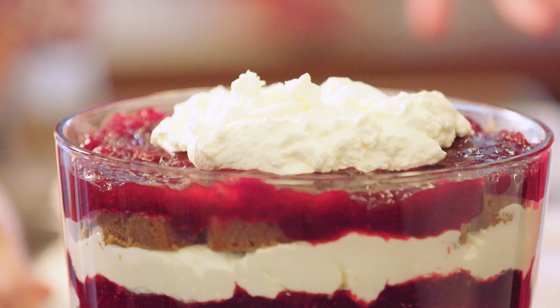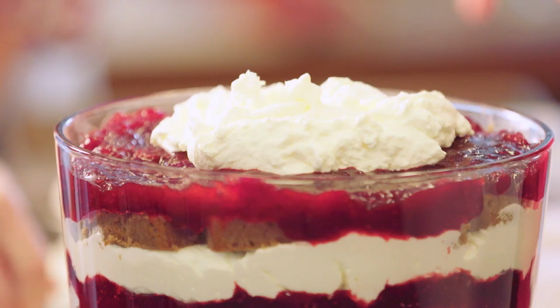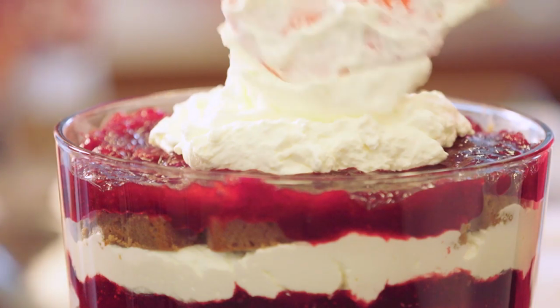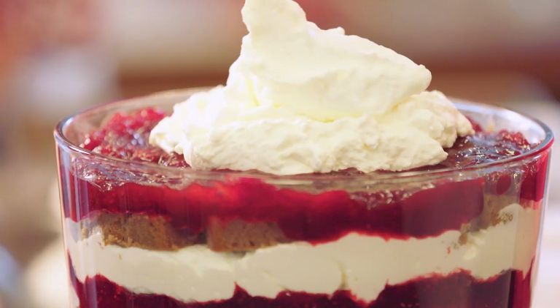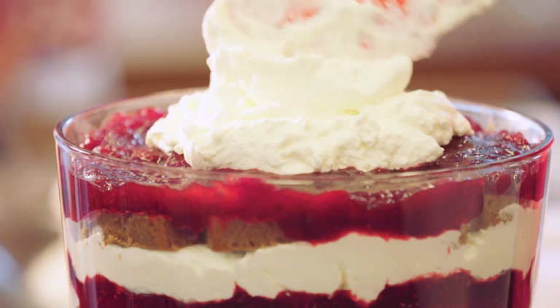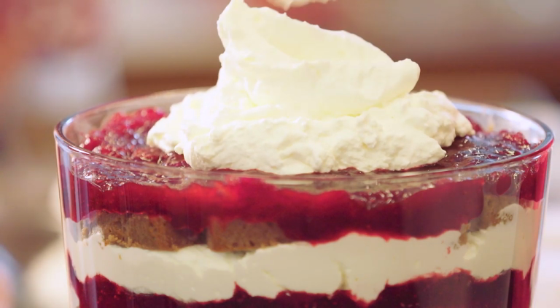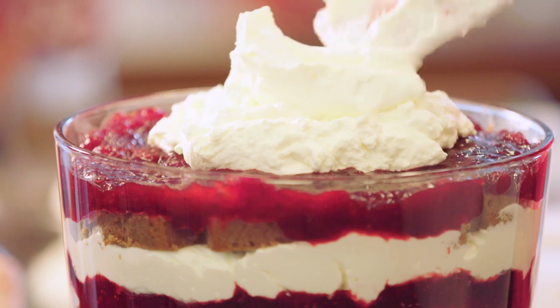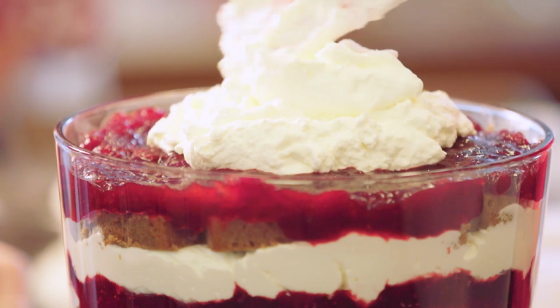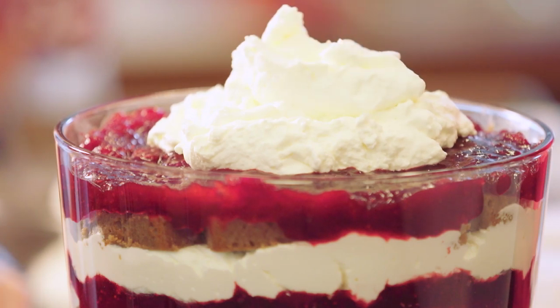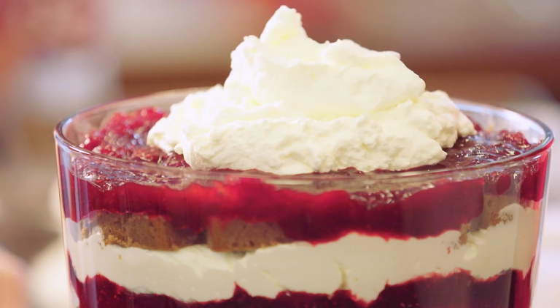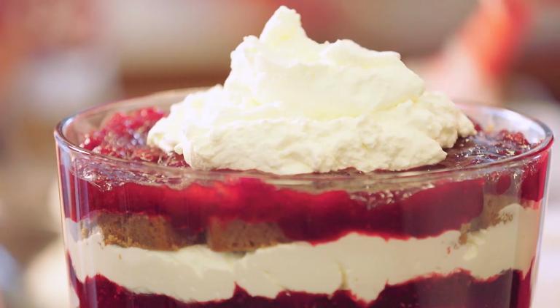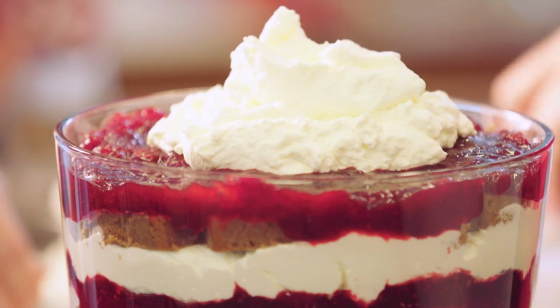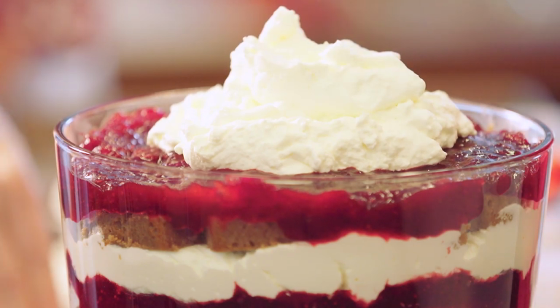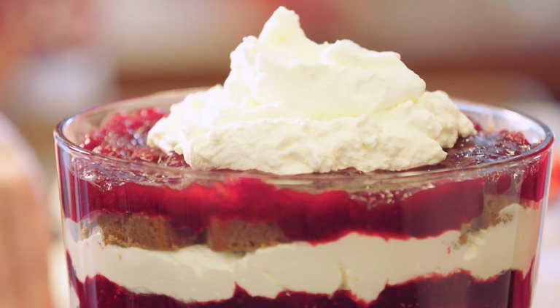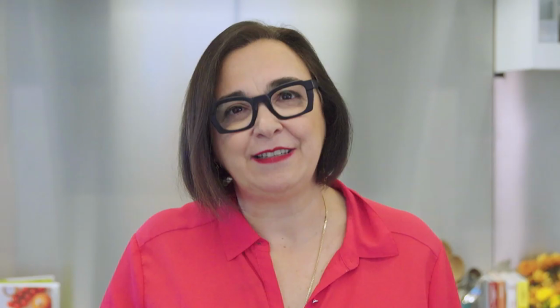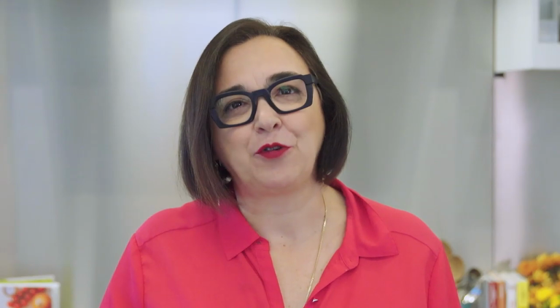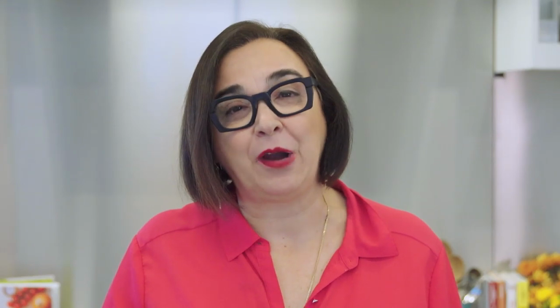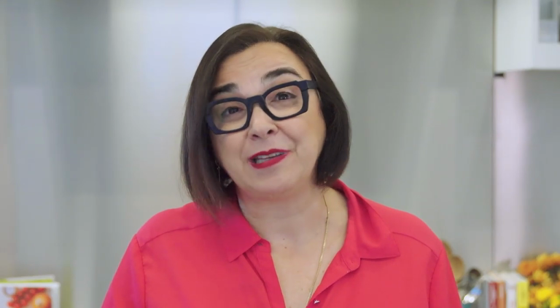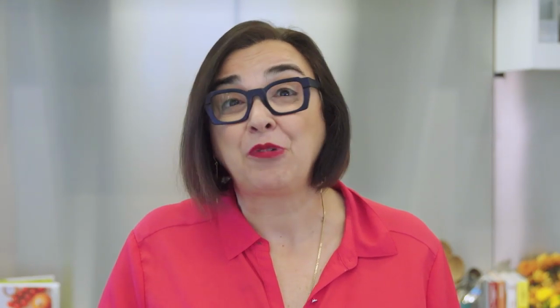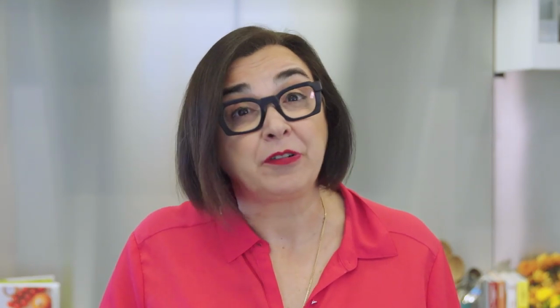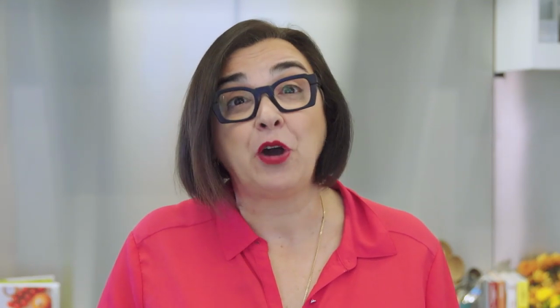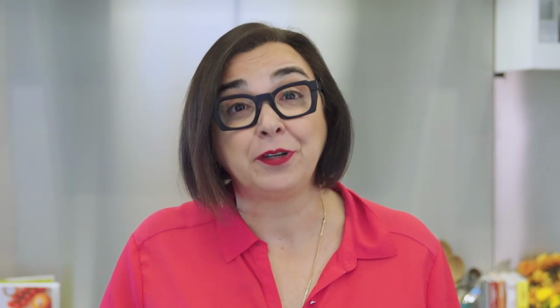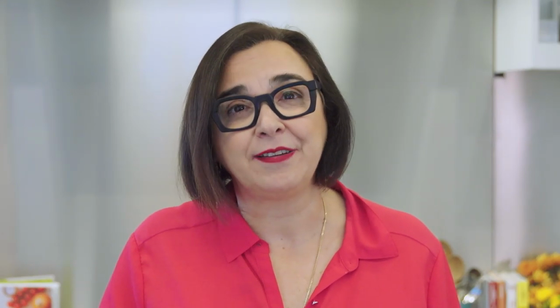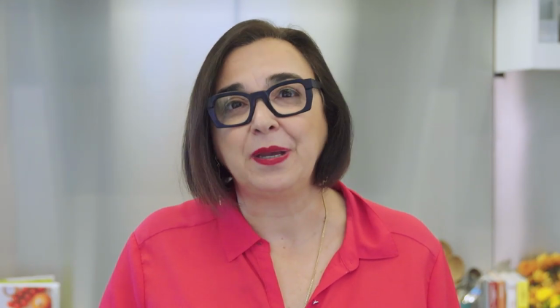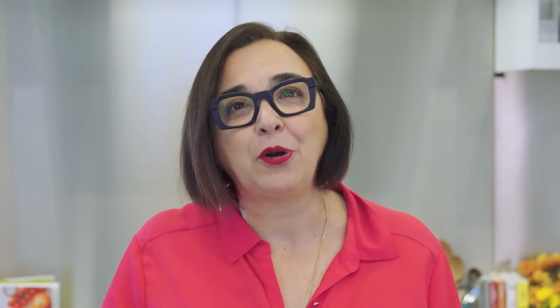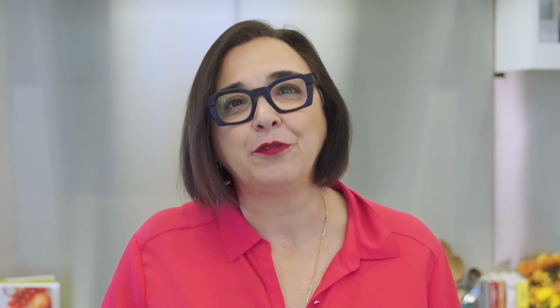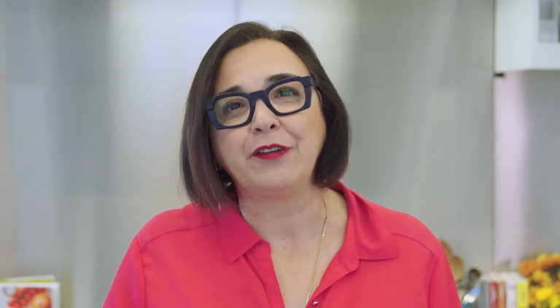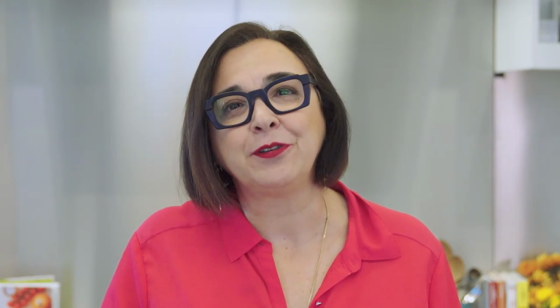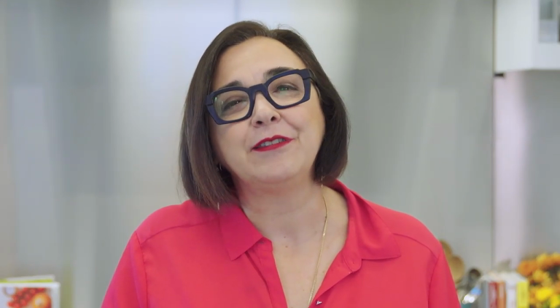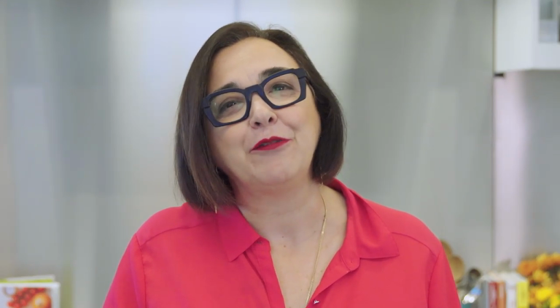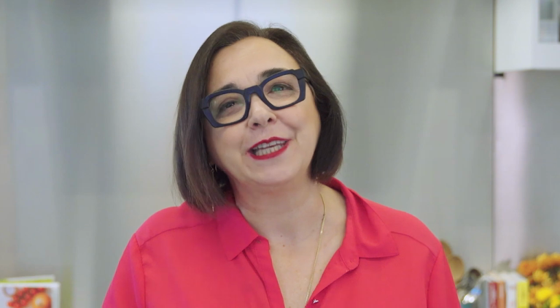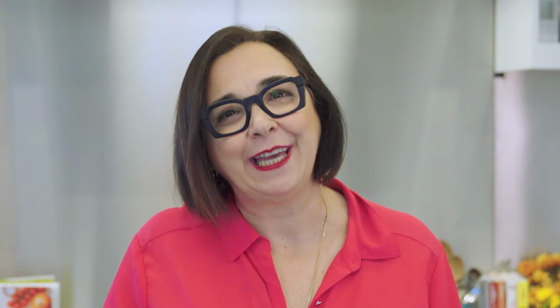Trifle is a perfect do-ahead dessert because it needs to sit at least four hours, and preferably overnight, to meld all the flavors and soften the cake.